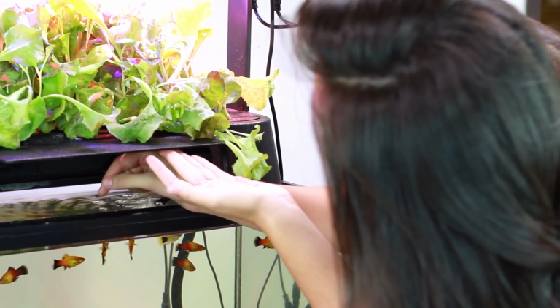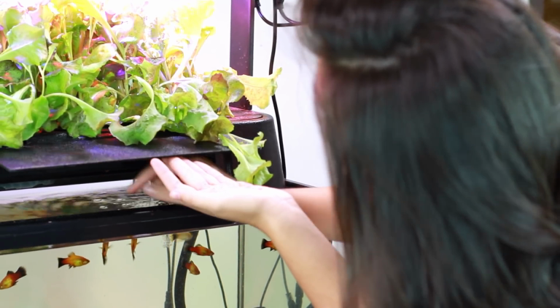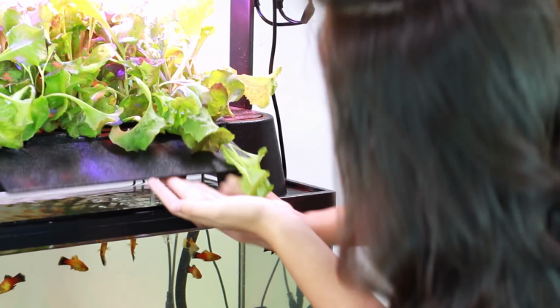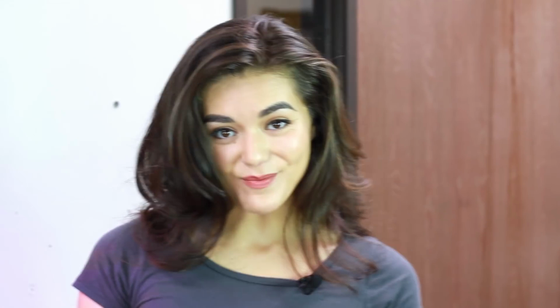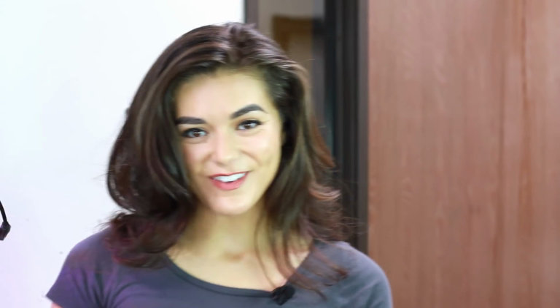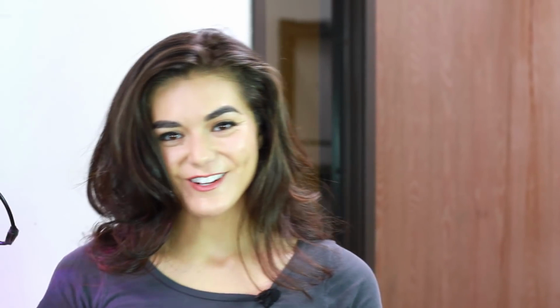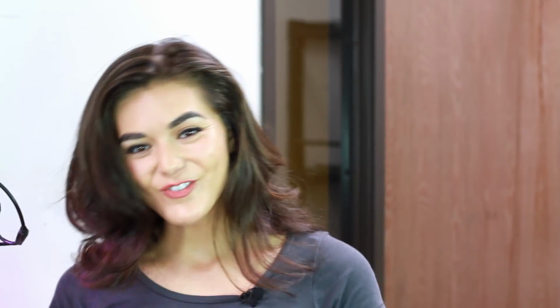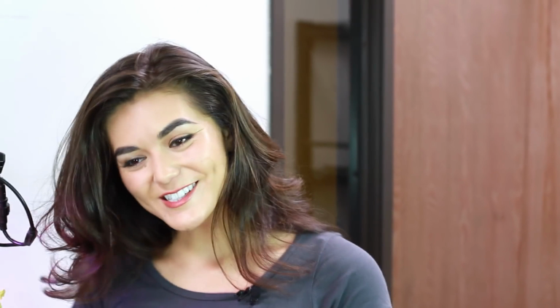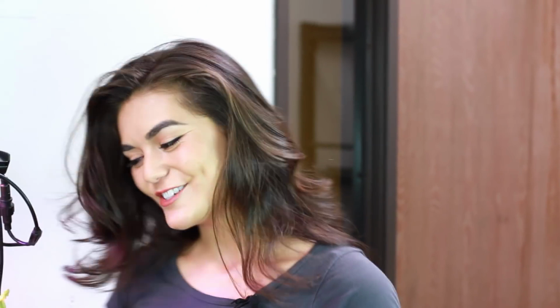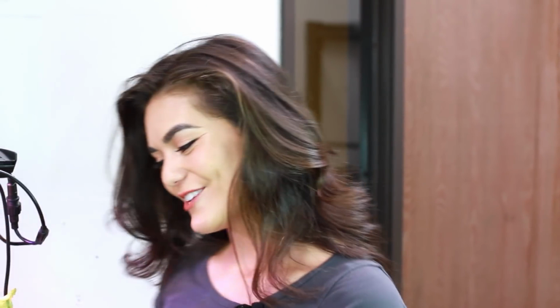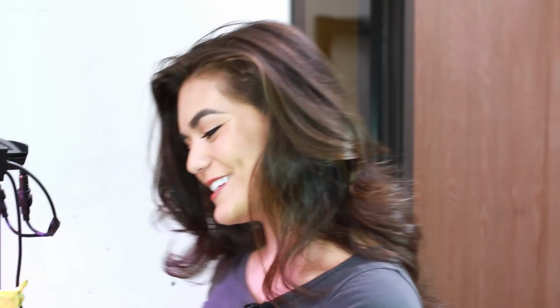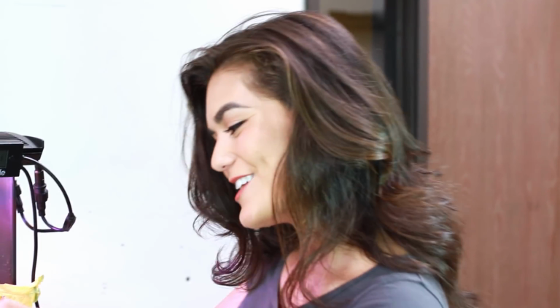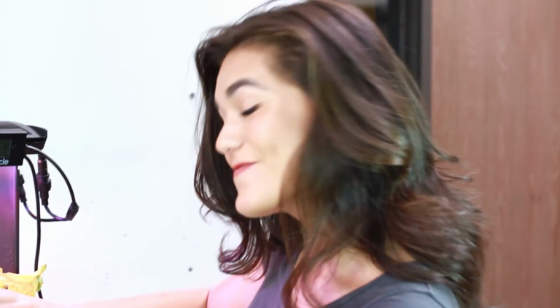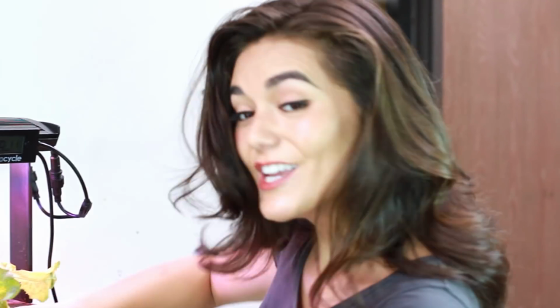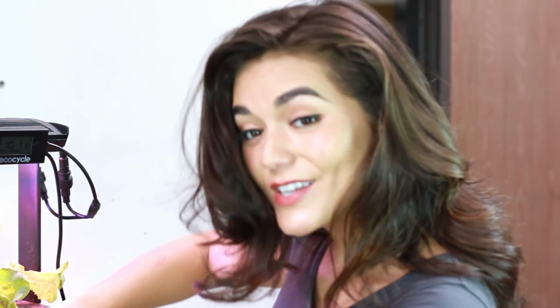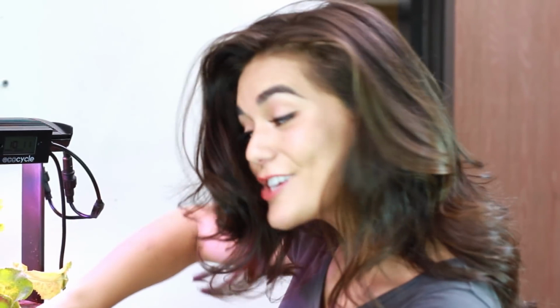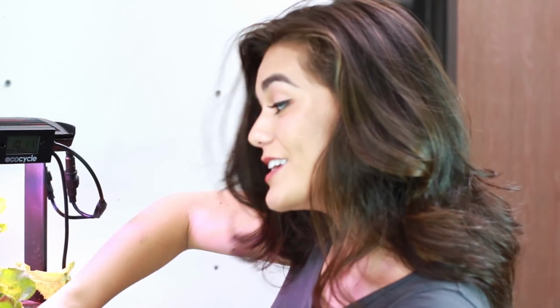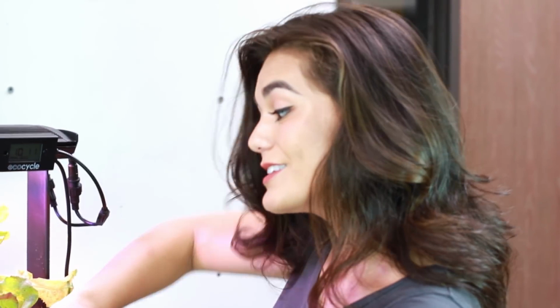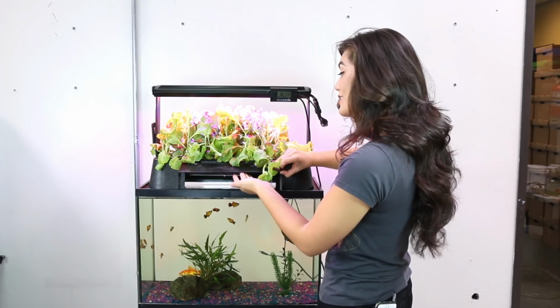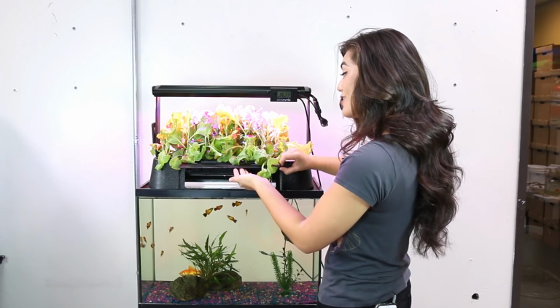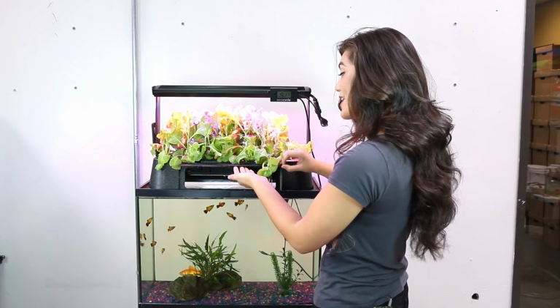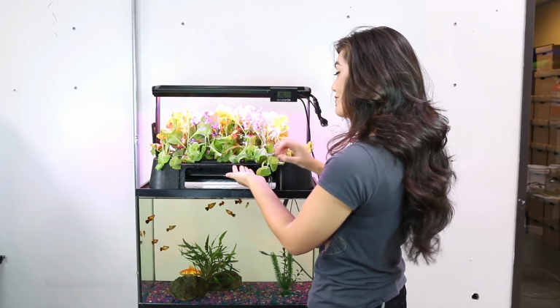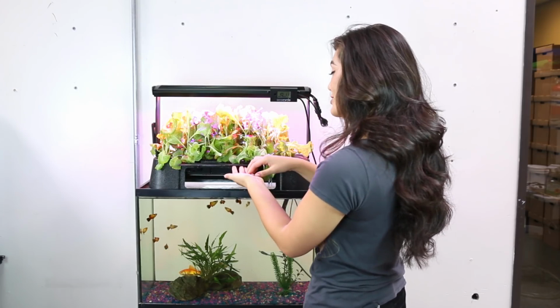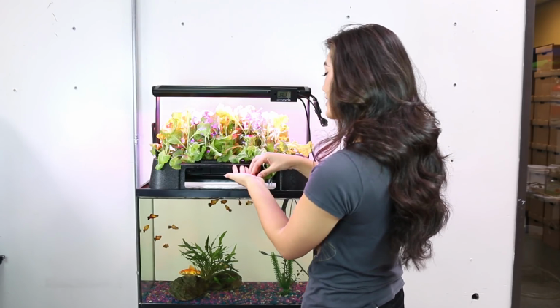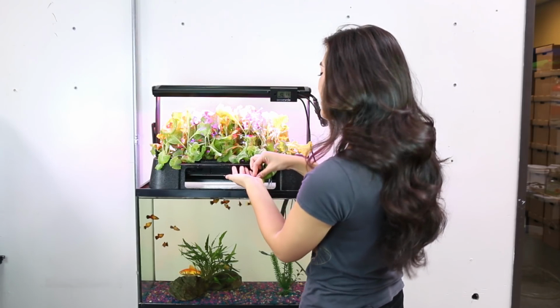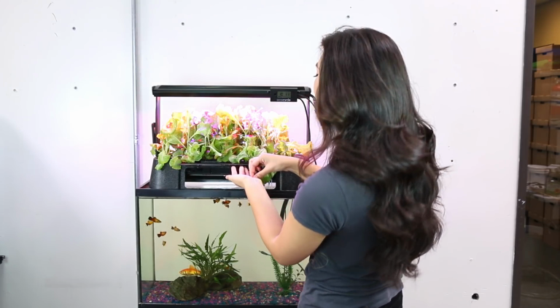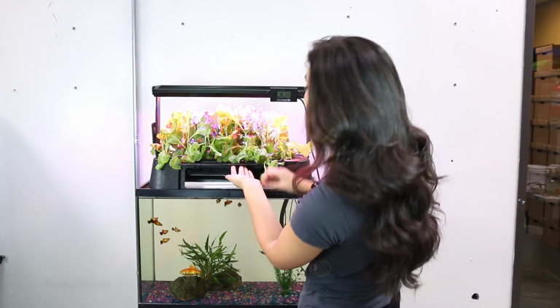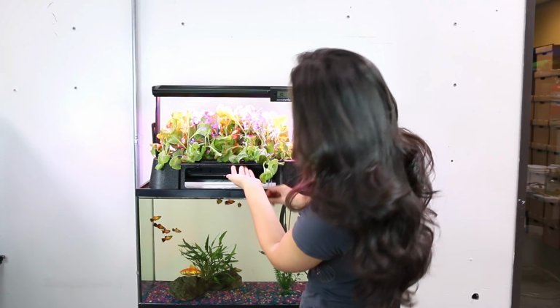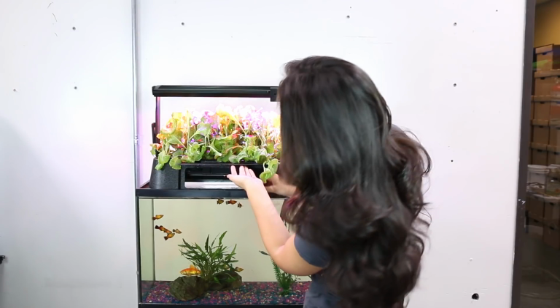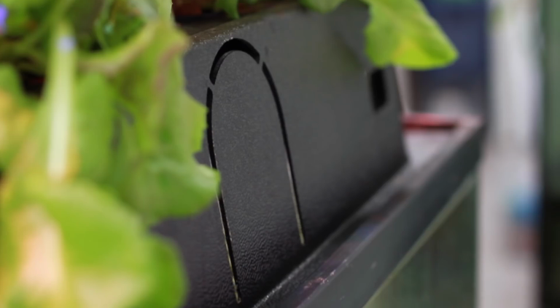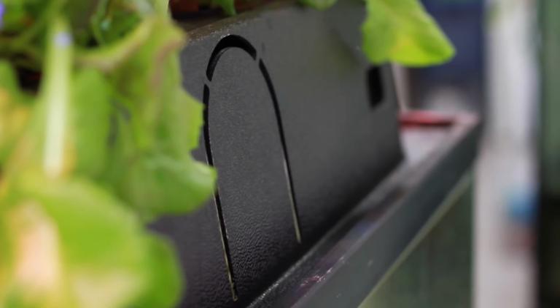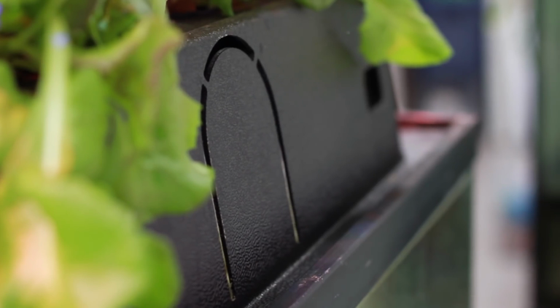Your fish should be fed one to two times a day. You can actually install an automatic fish feeder on the back of your EcoCycle.